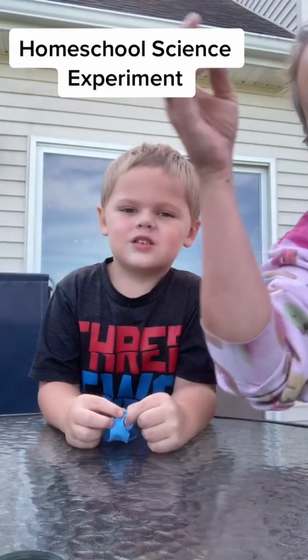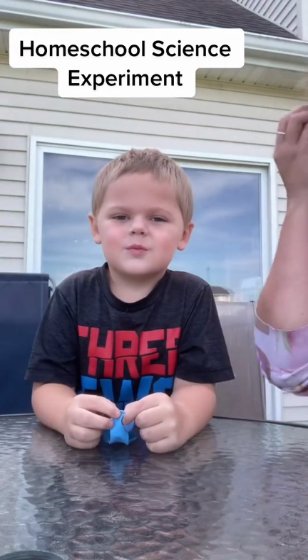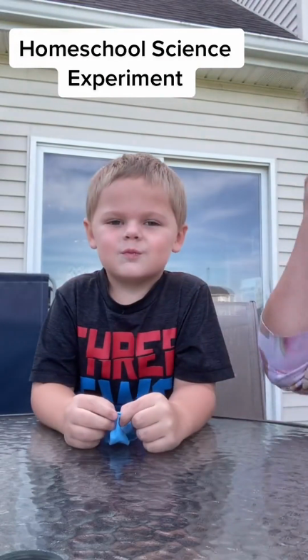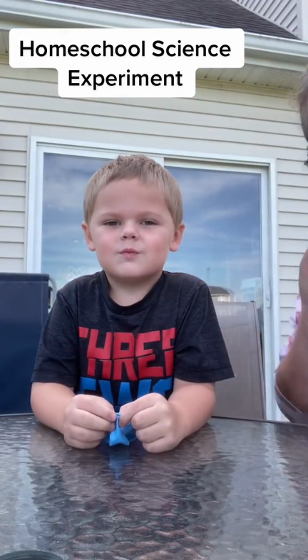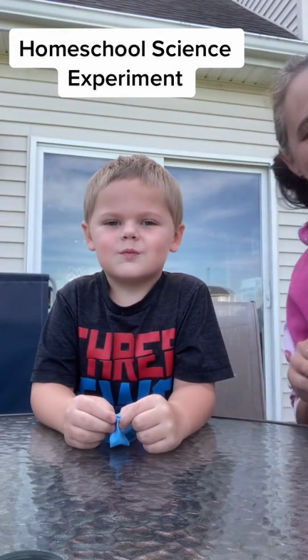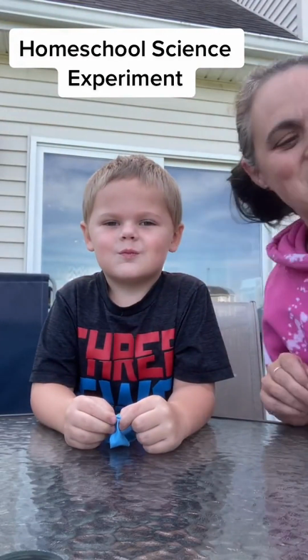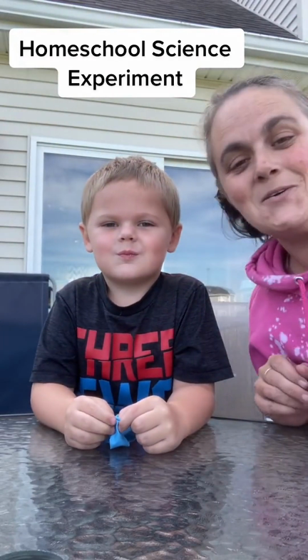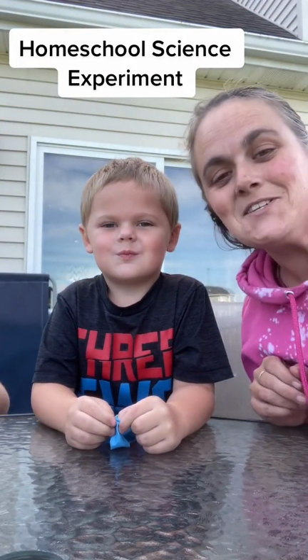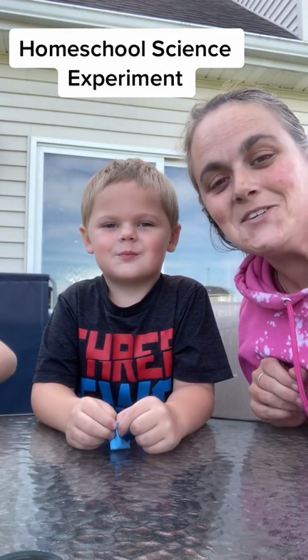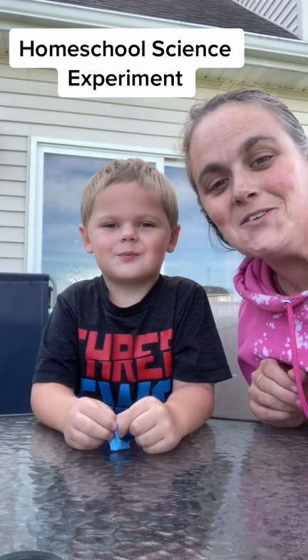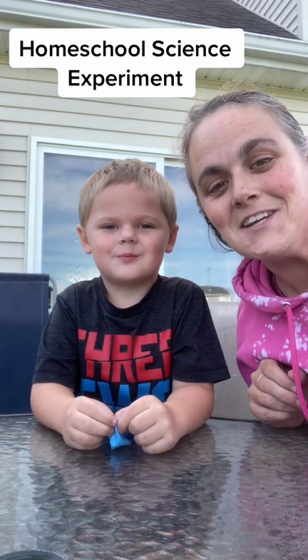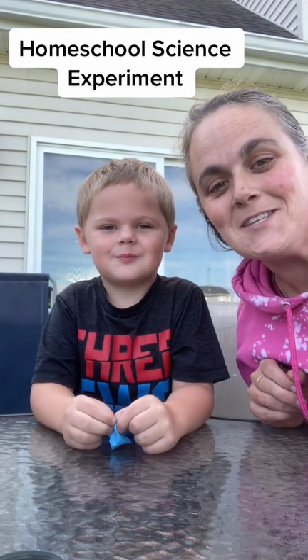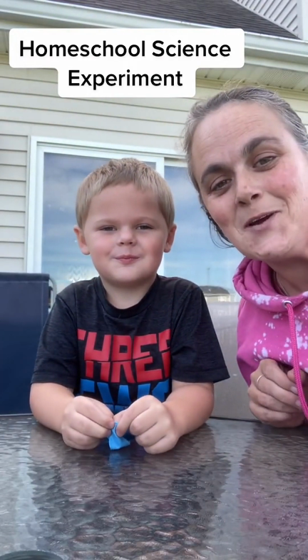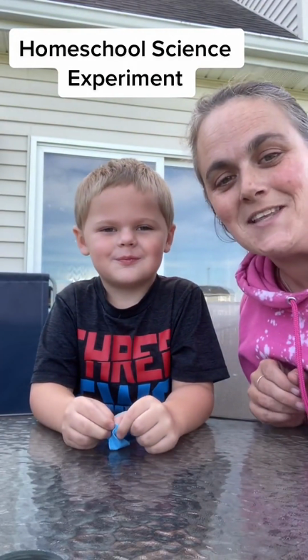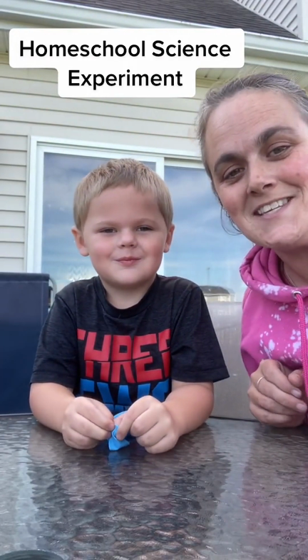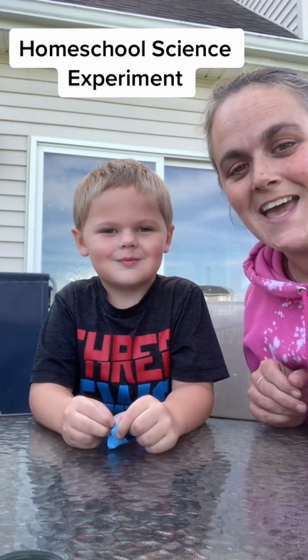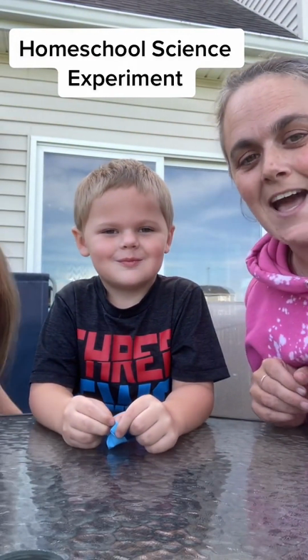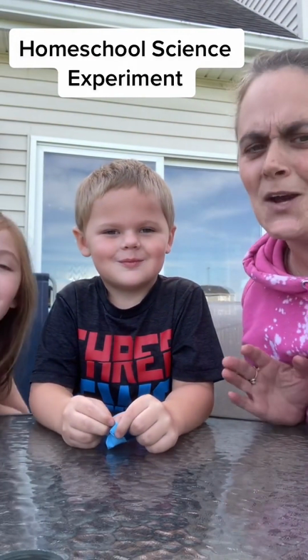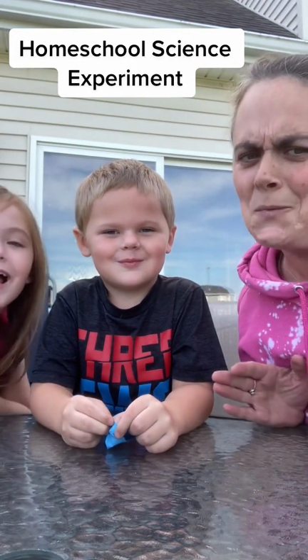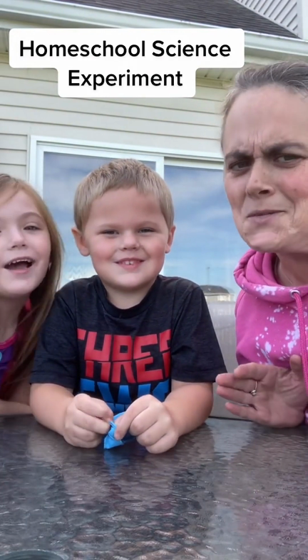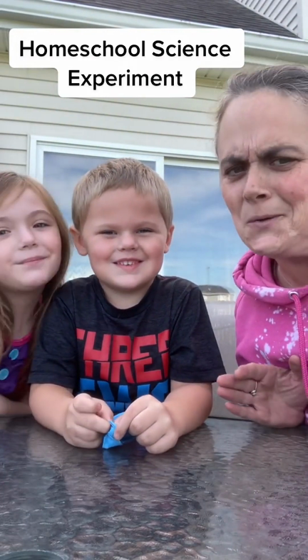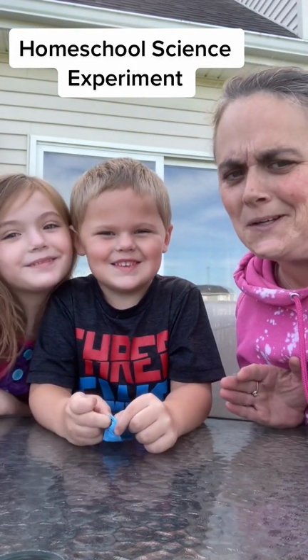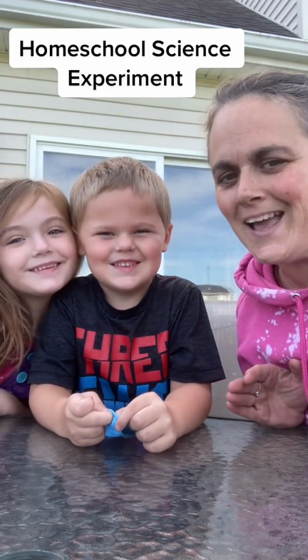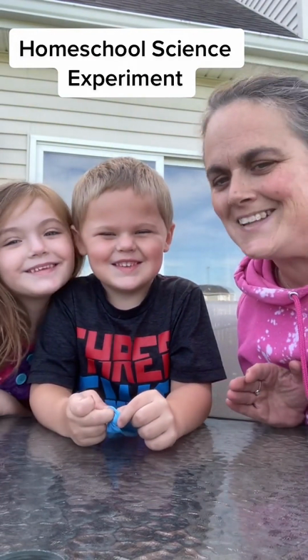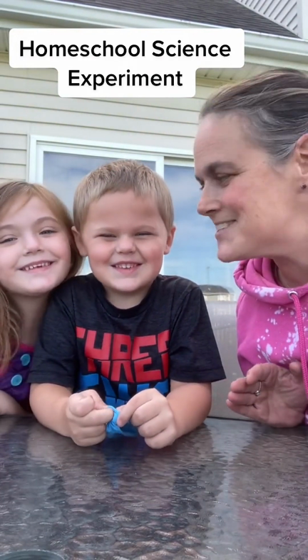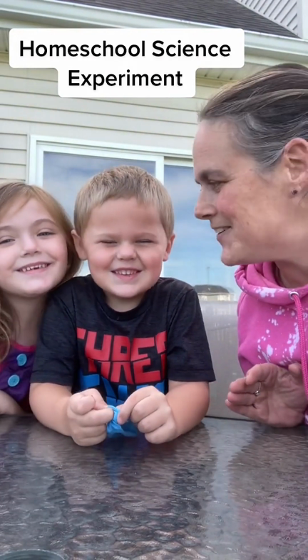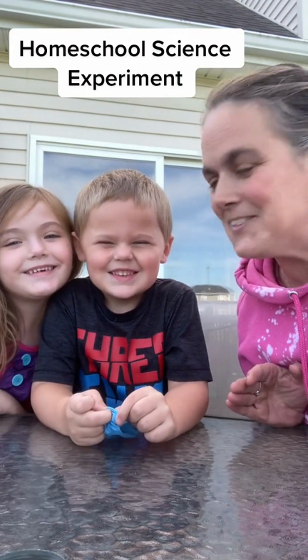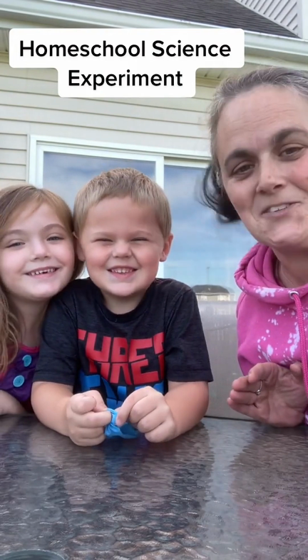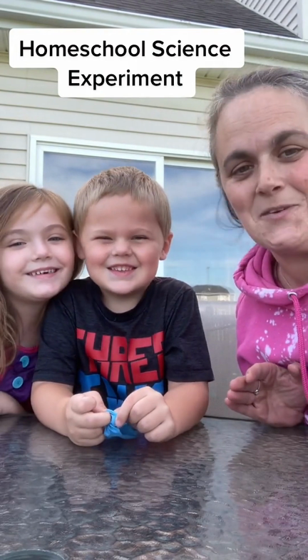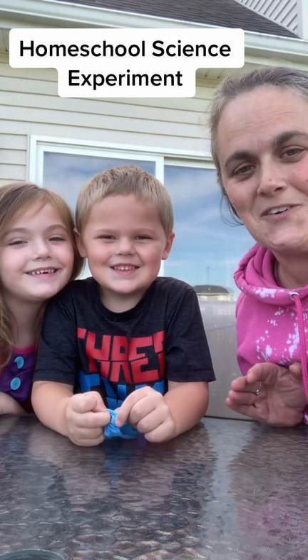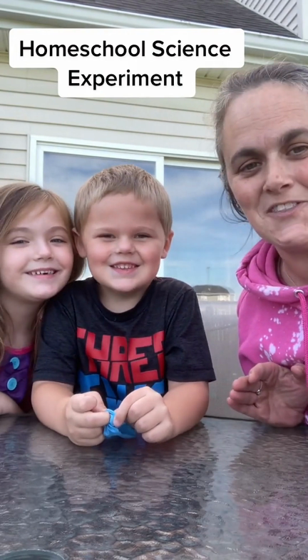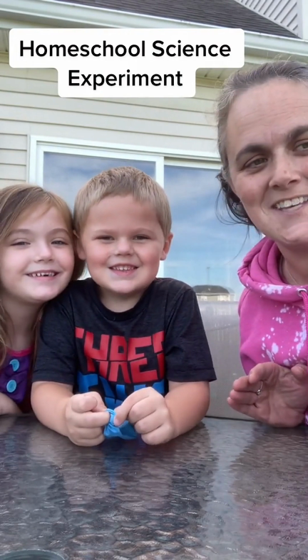Okay guys, we are going to do an experiment today. I homeschool and so I thought this would be fun for the kids.